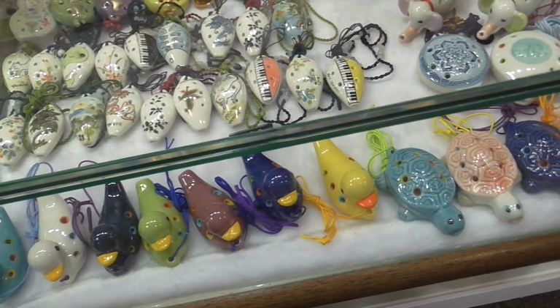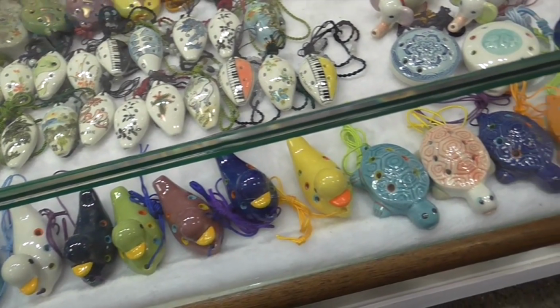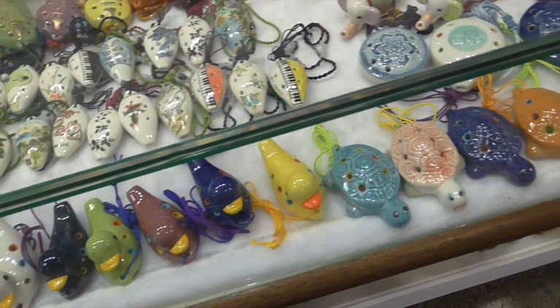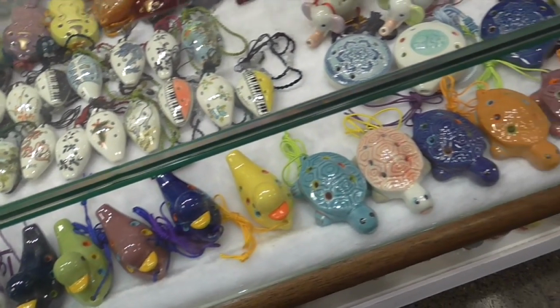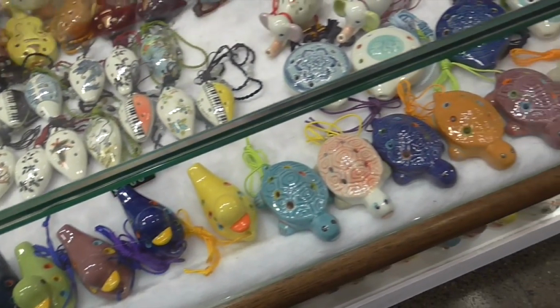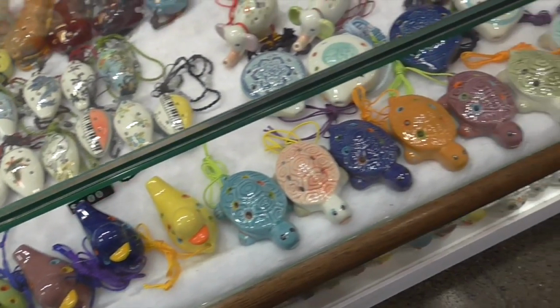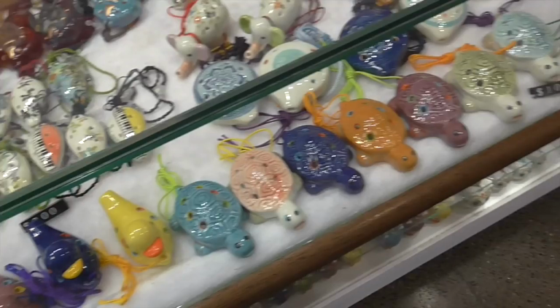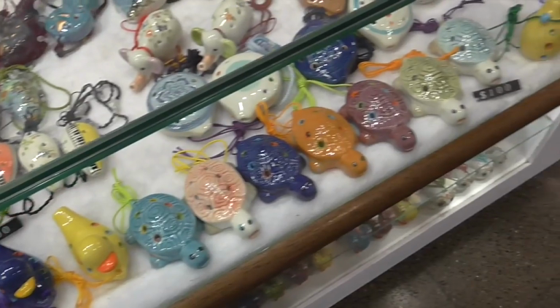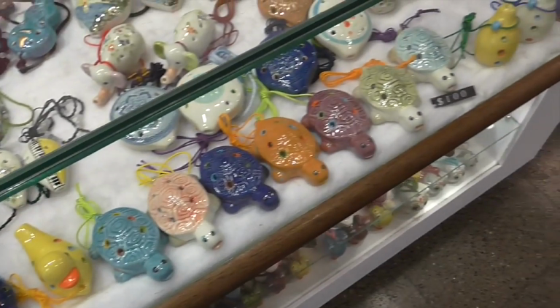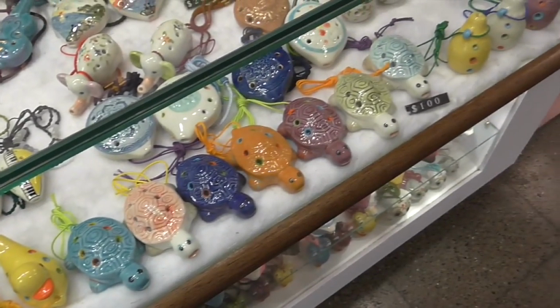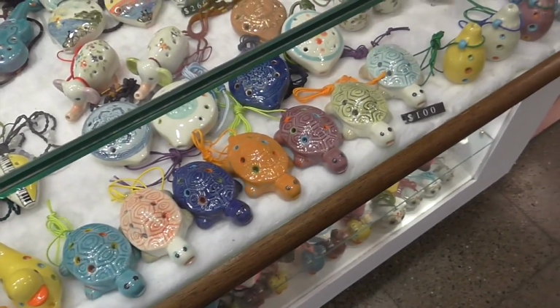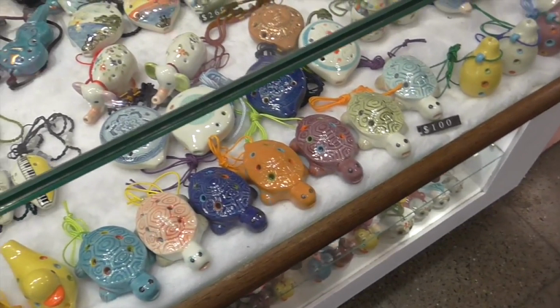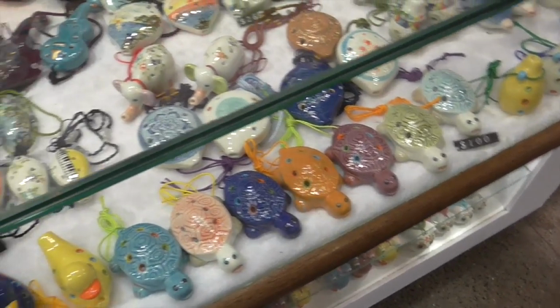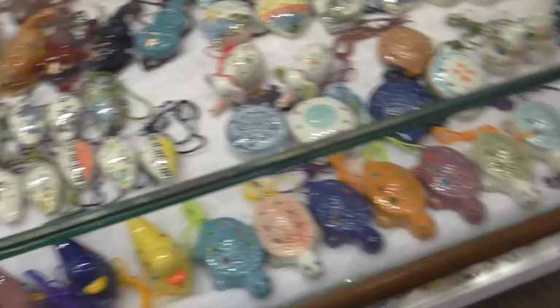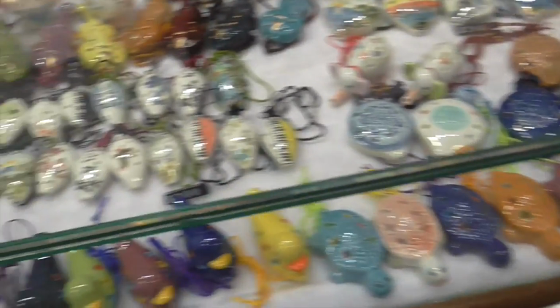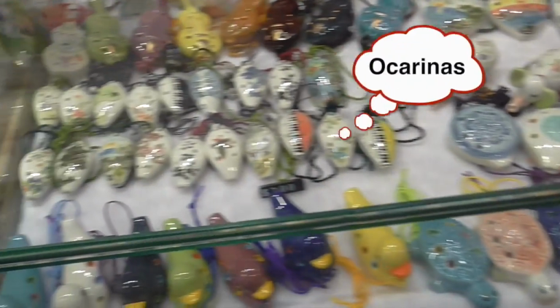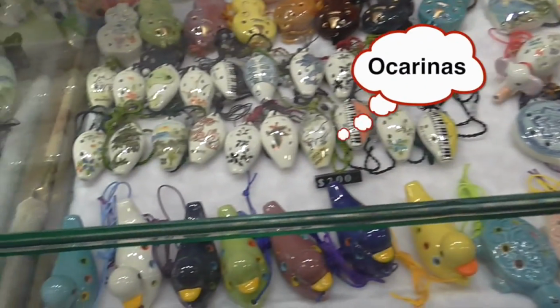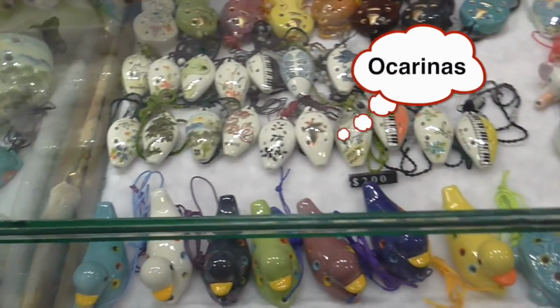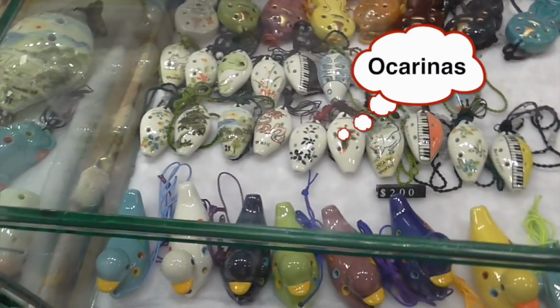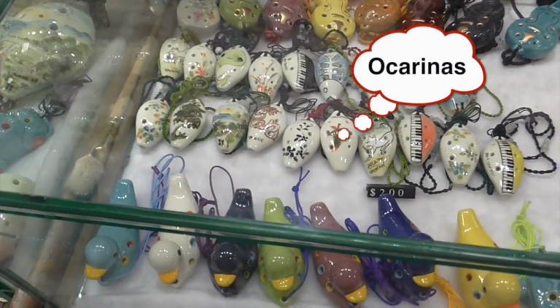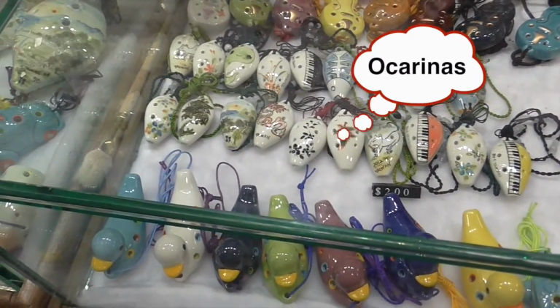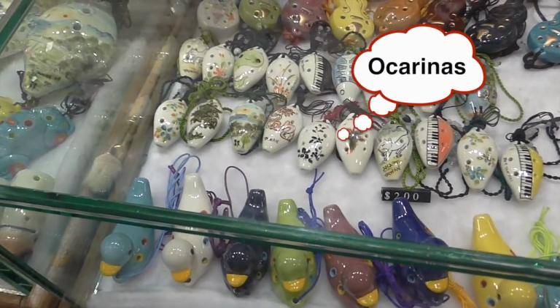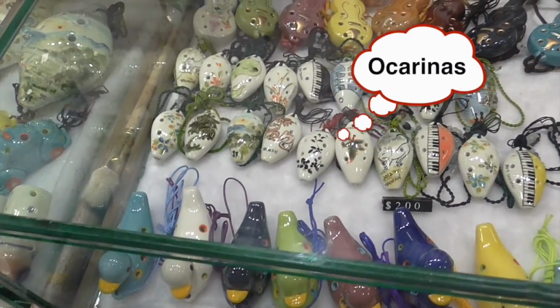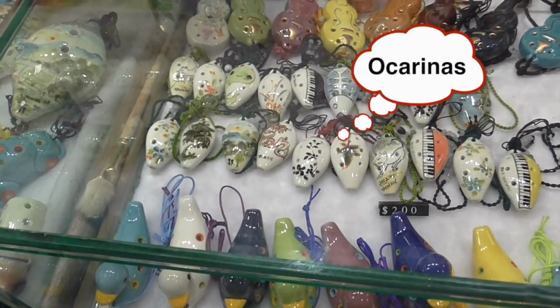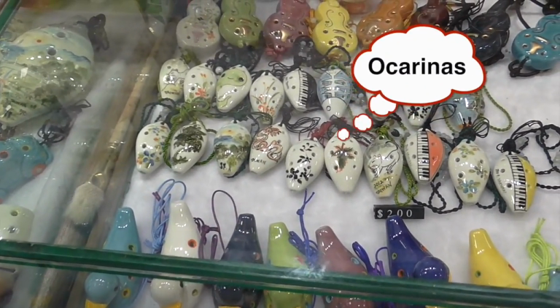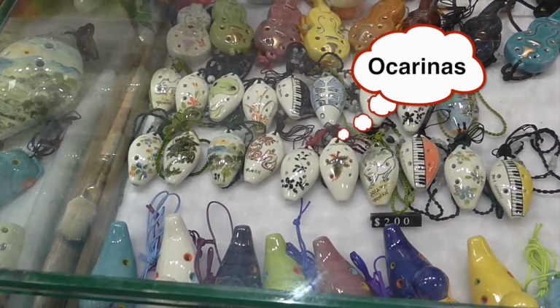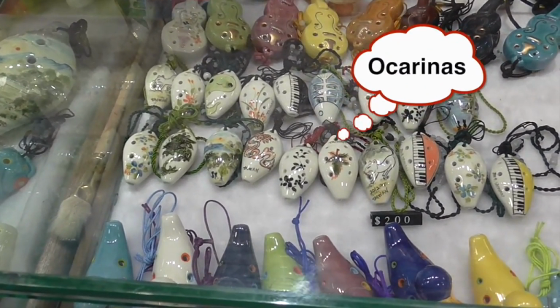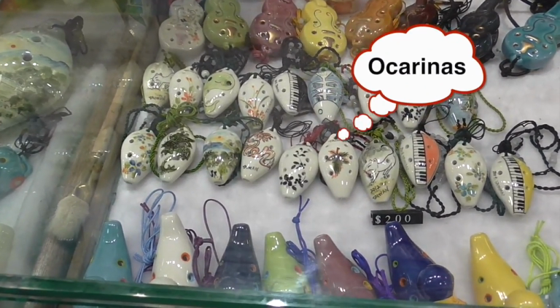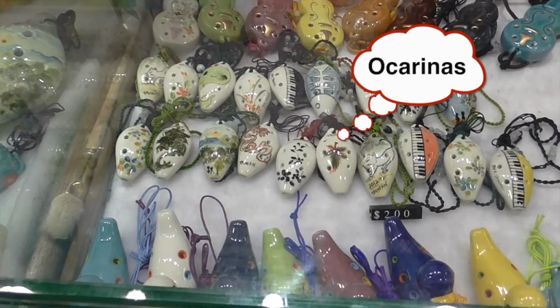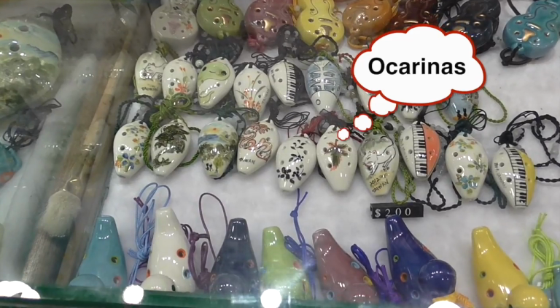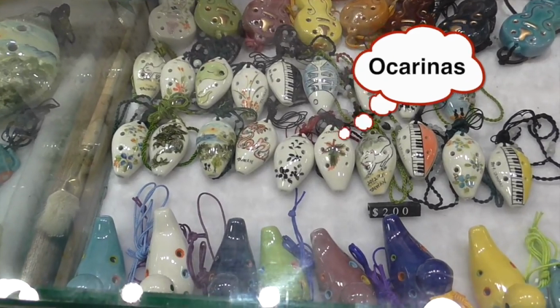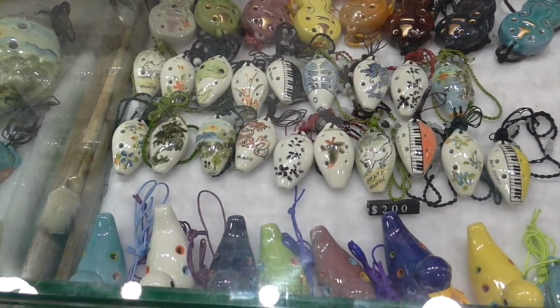There are 100 in front. What do you call them again? Ocarina. Ocarina, that's it. Ocarina.